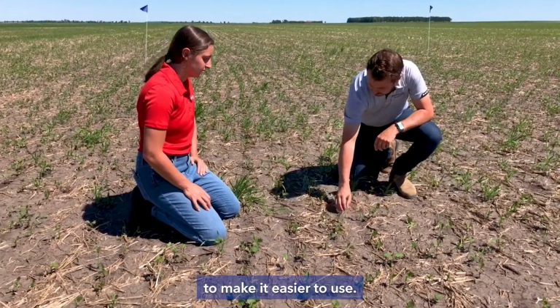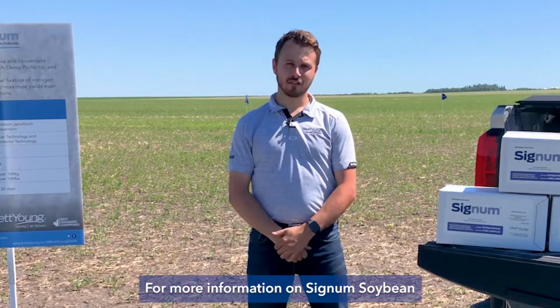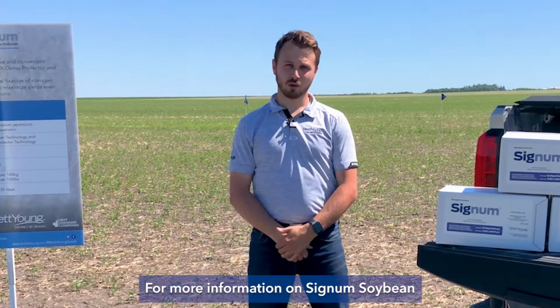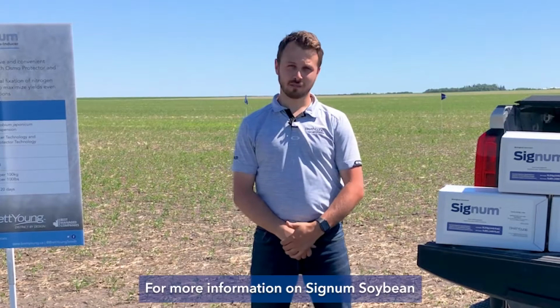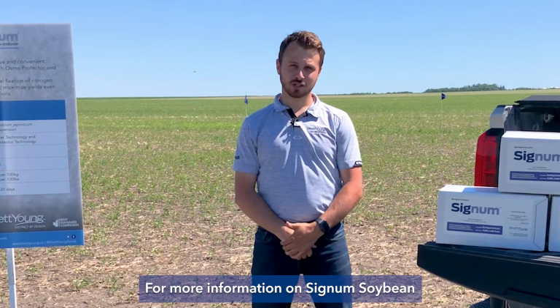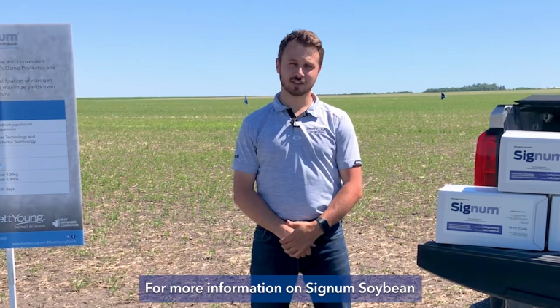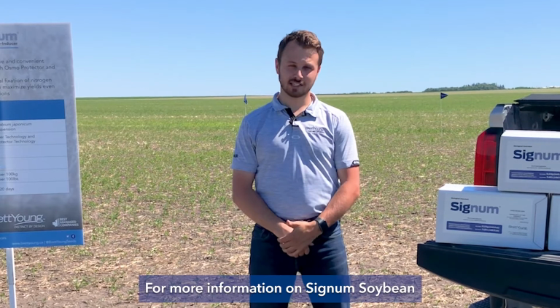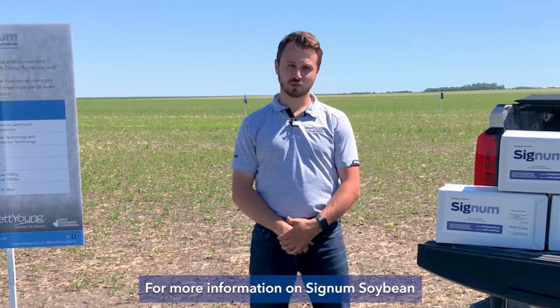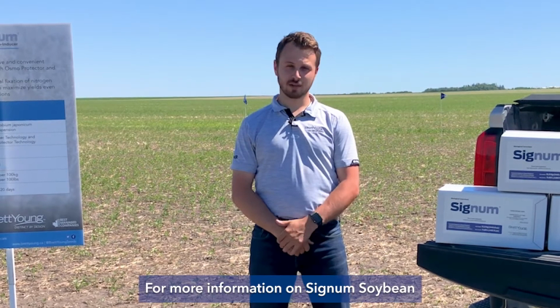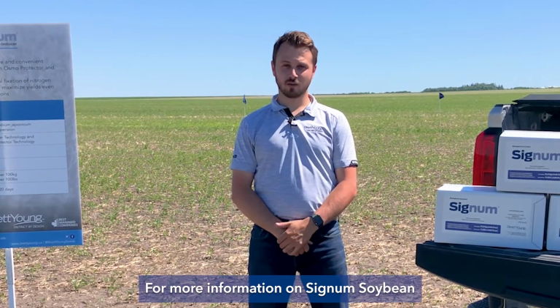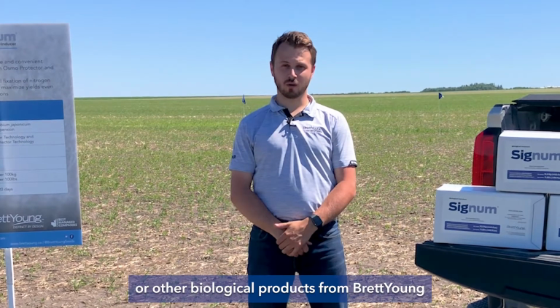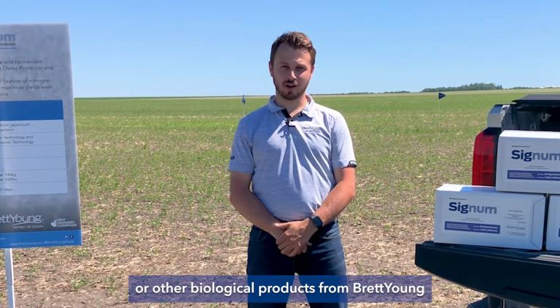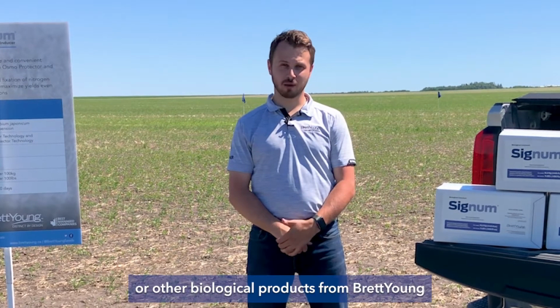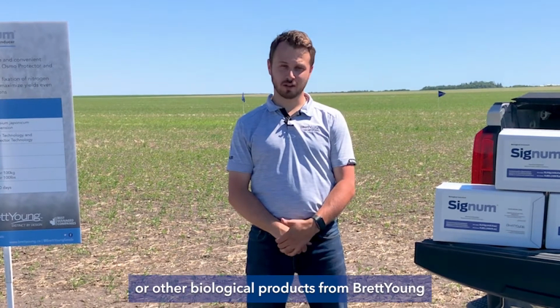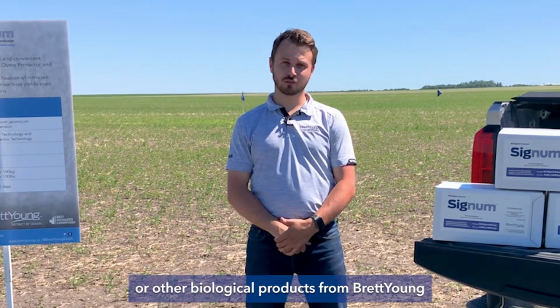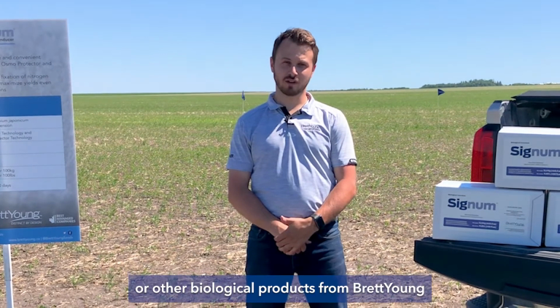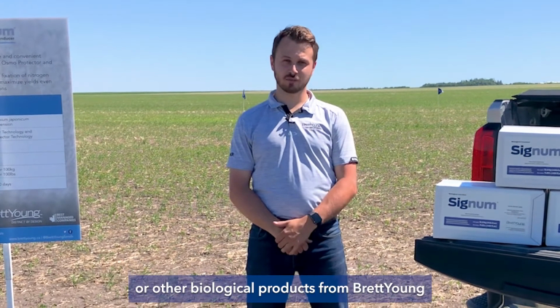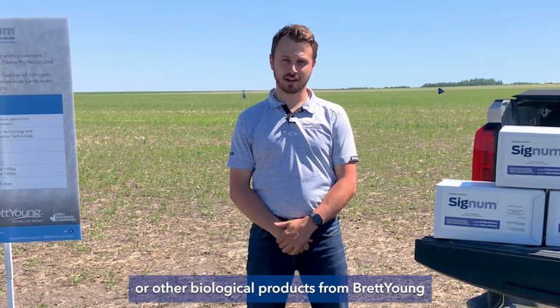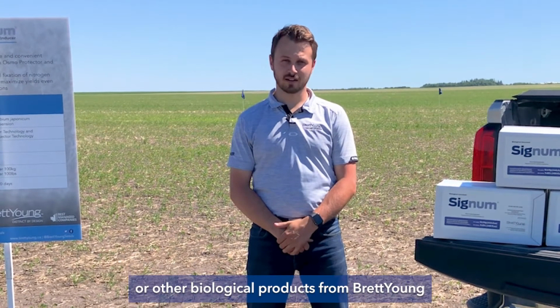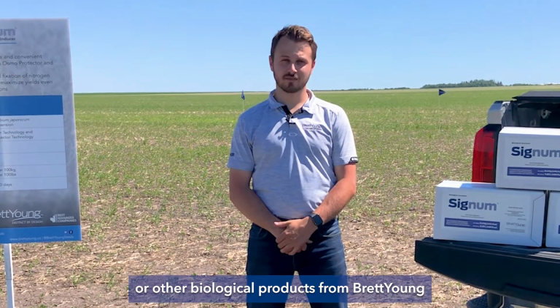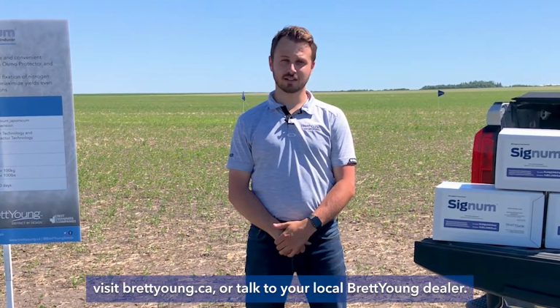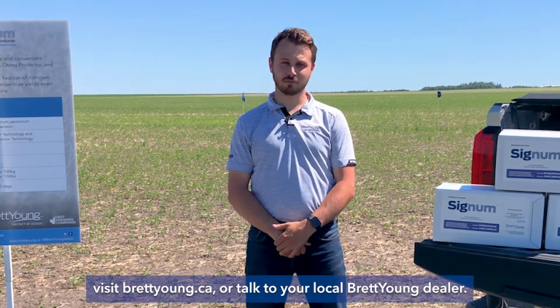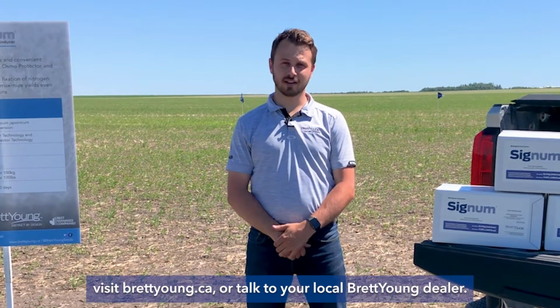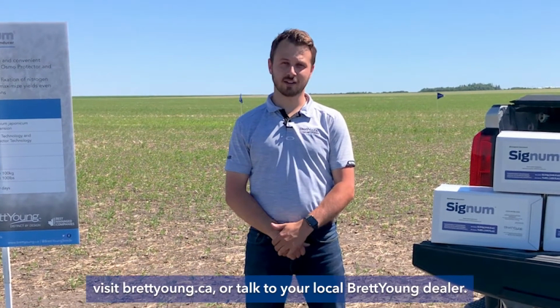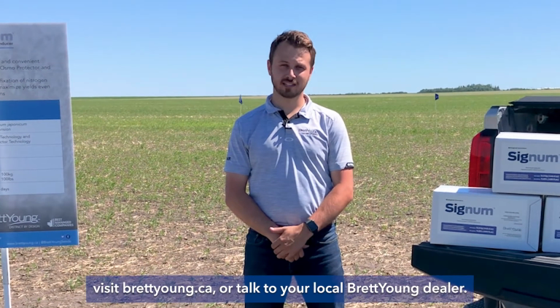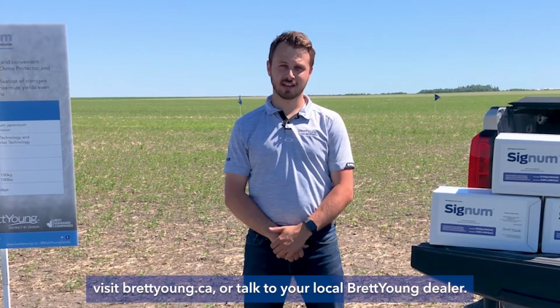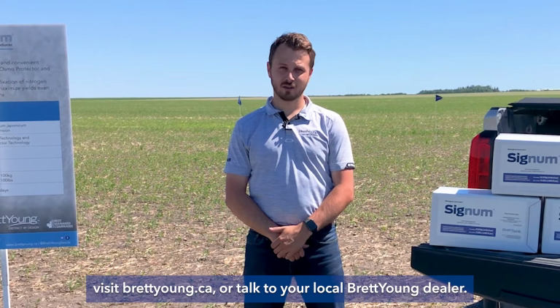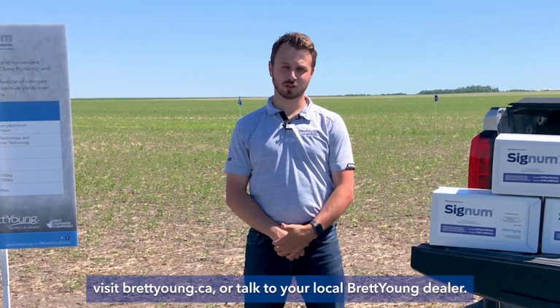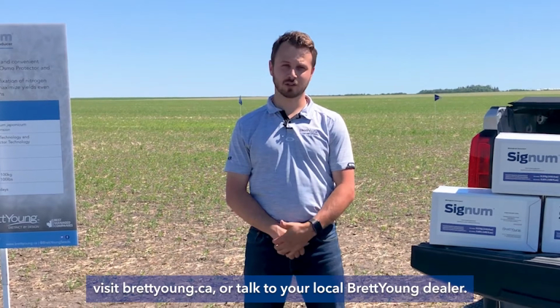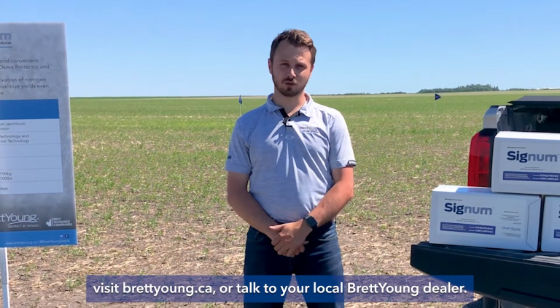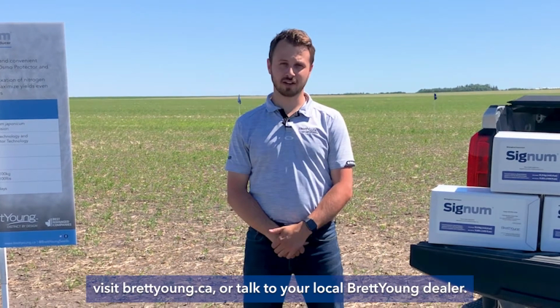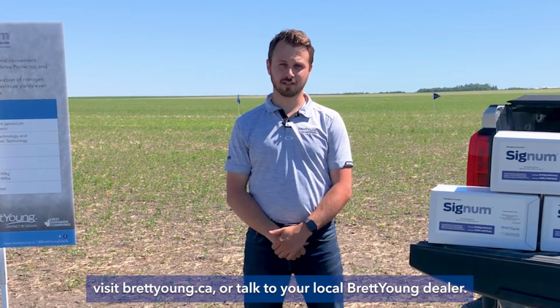For more information on Signum Soybean or other biological products from Brett Young, visit BrettYoung.ca or talk to your local Brett Young dealer.